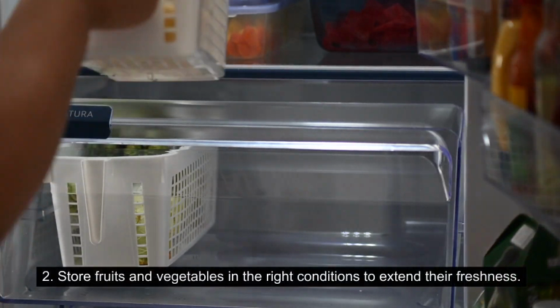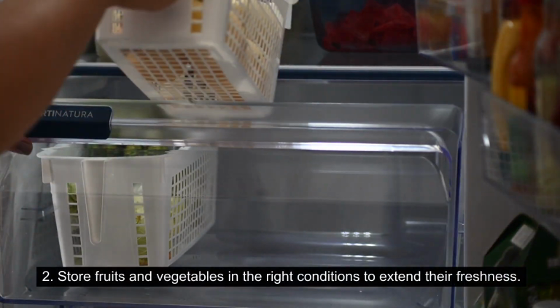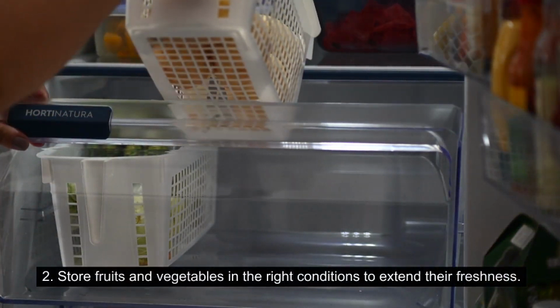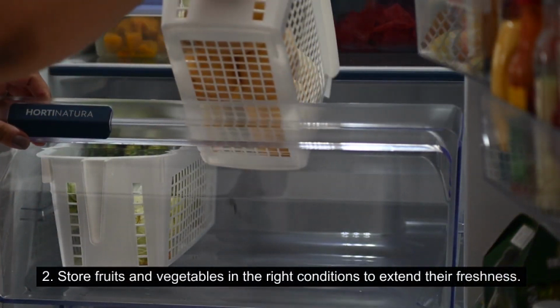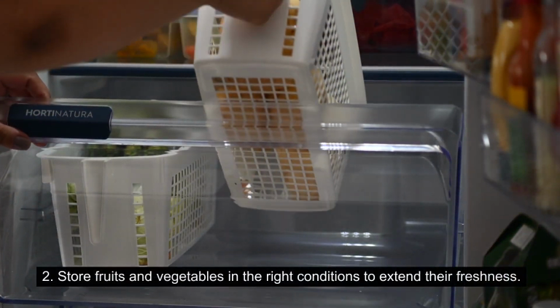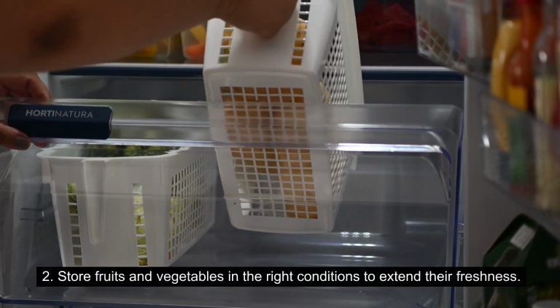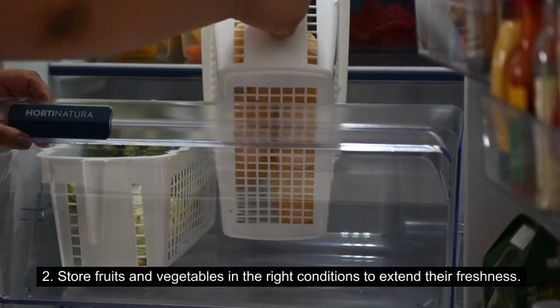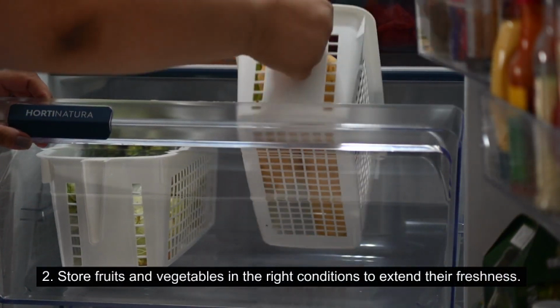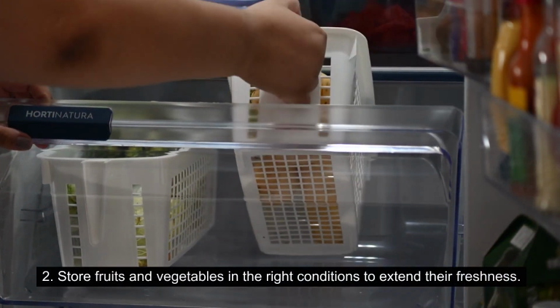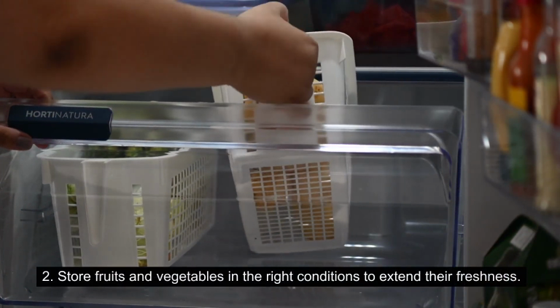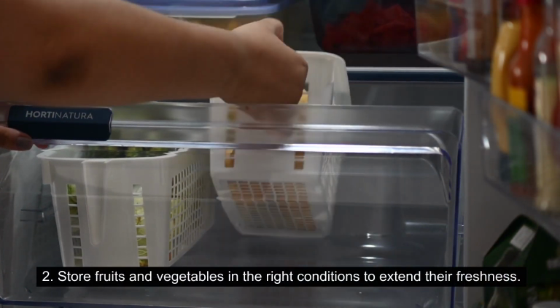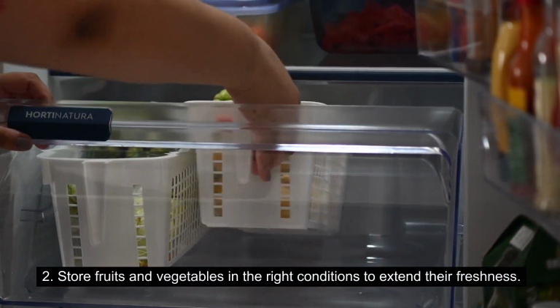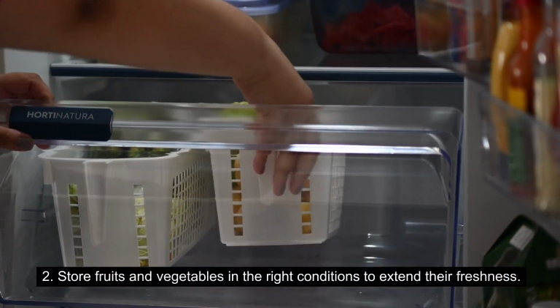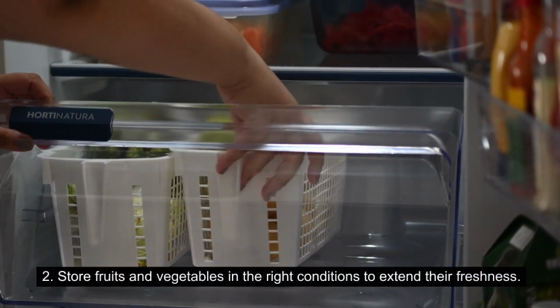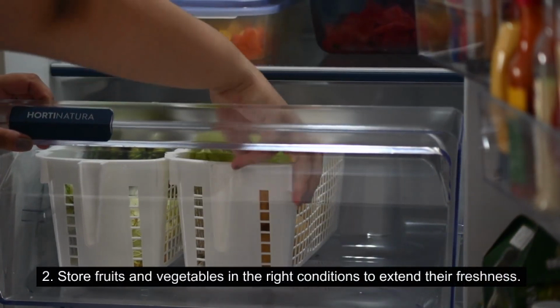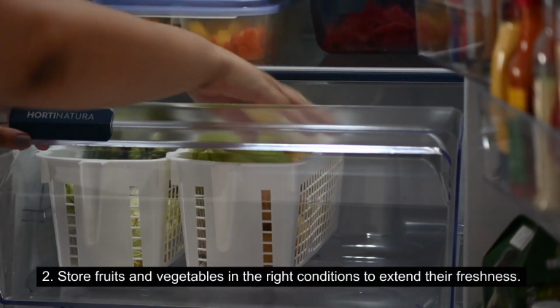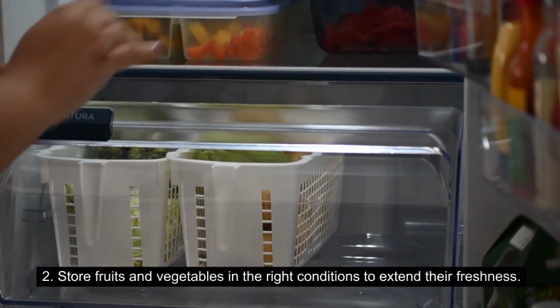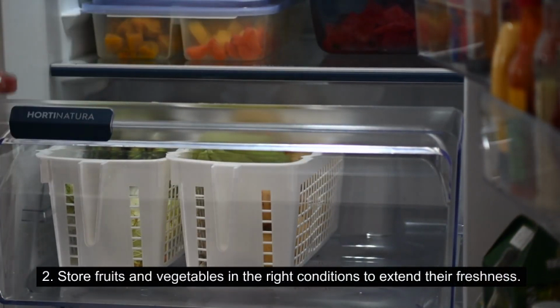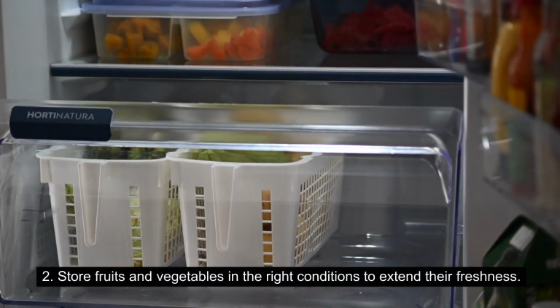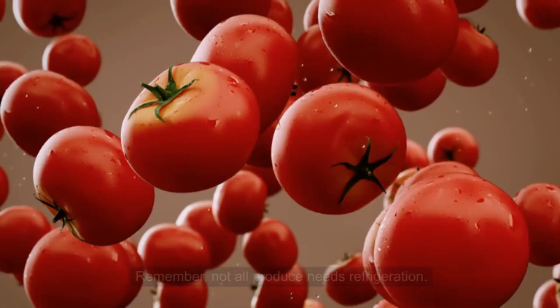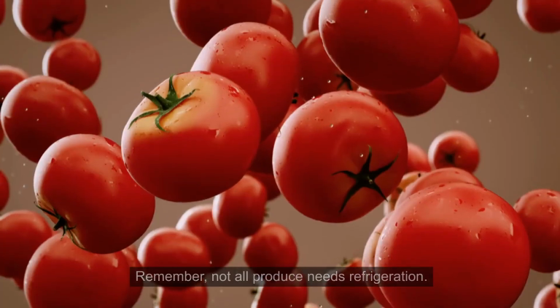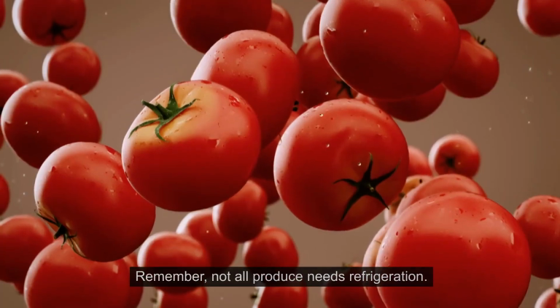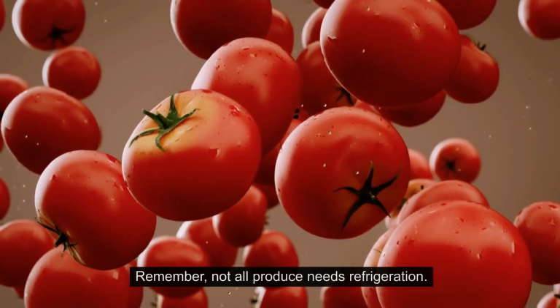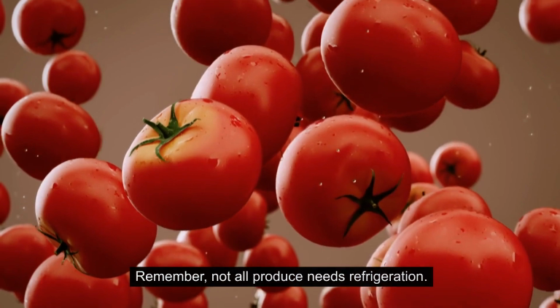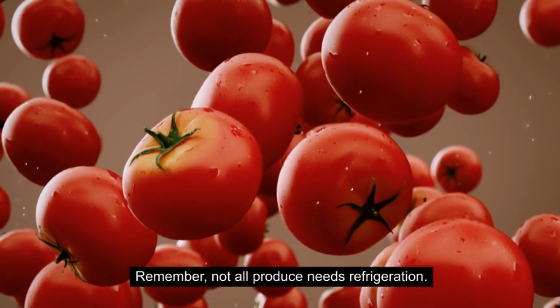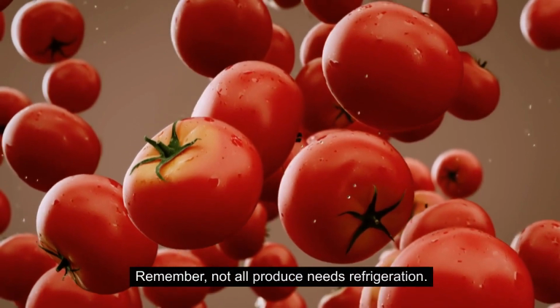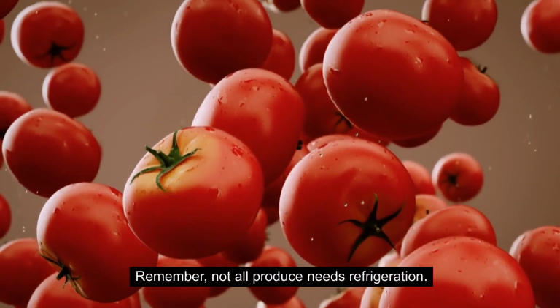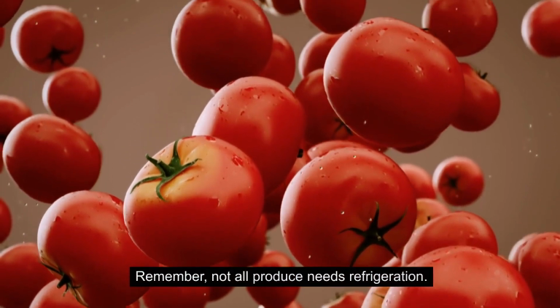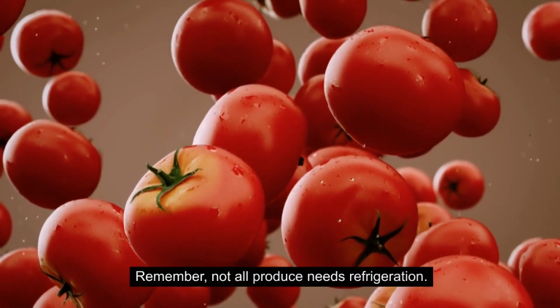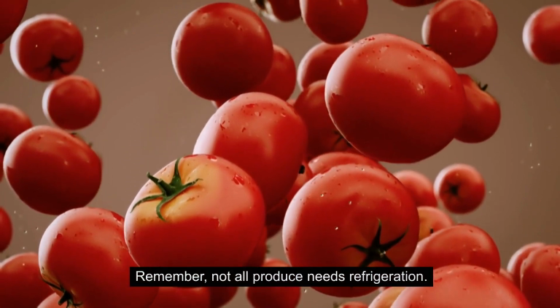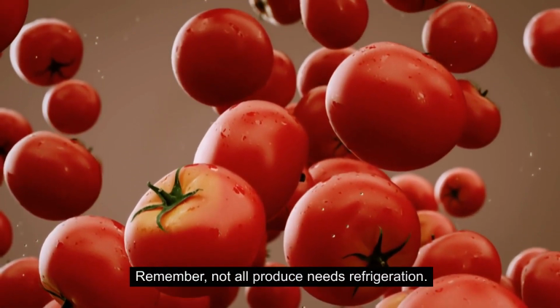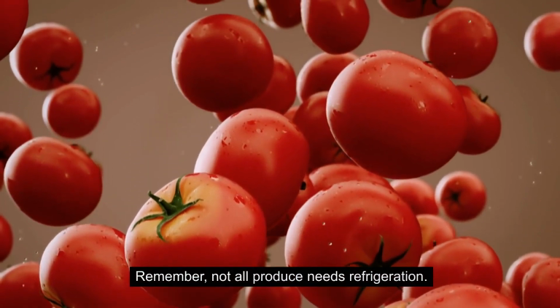2. Store fruits and vegetables in the right conditions to extend their freshness. Remember, not all produce needs refrigeration.